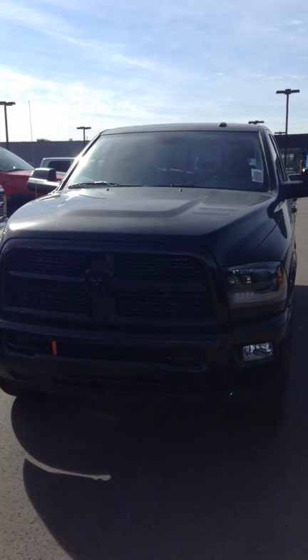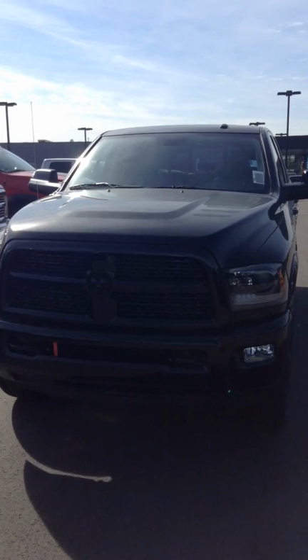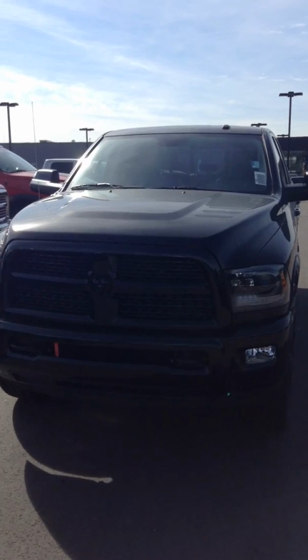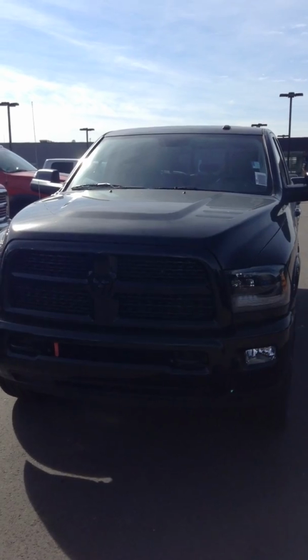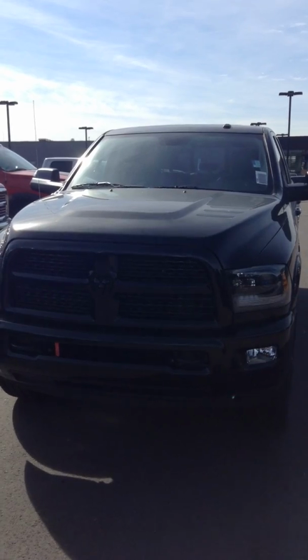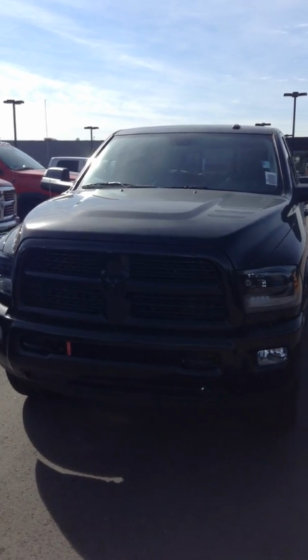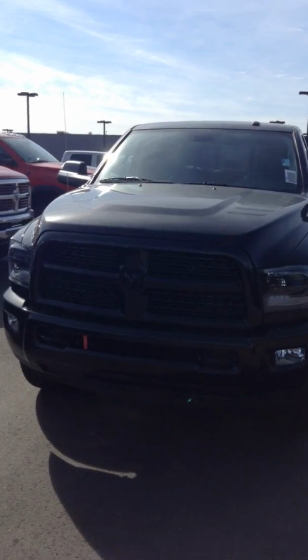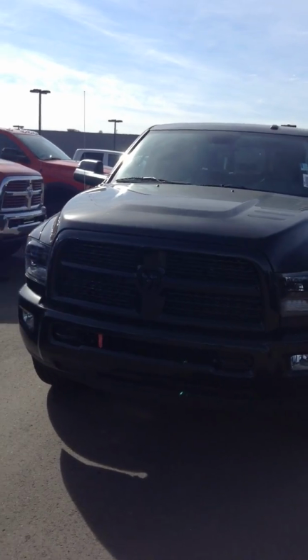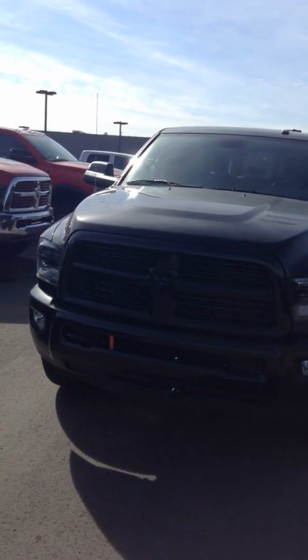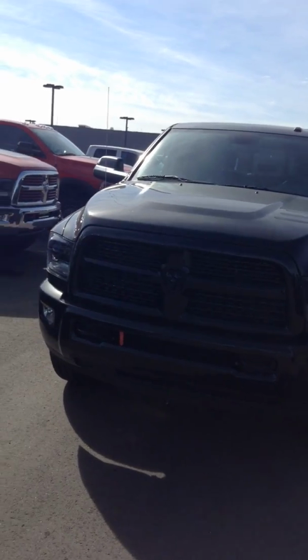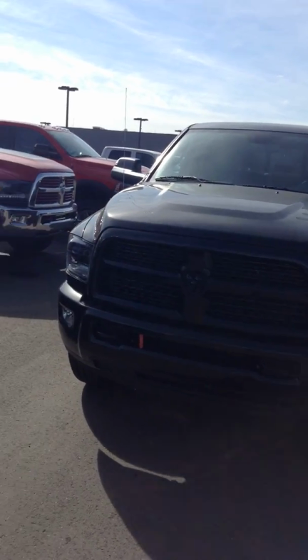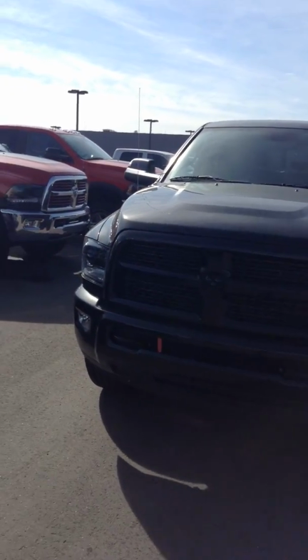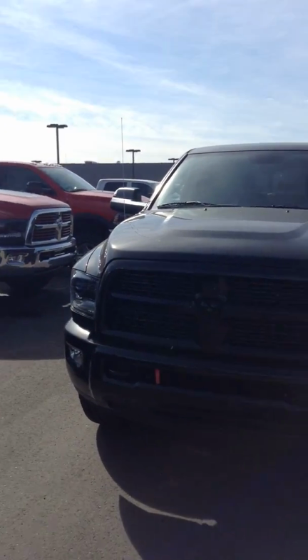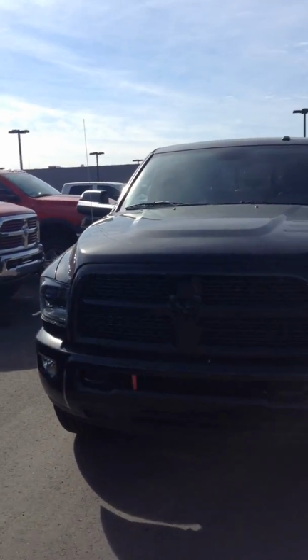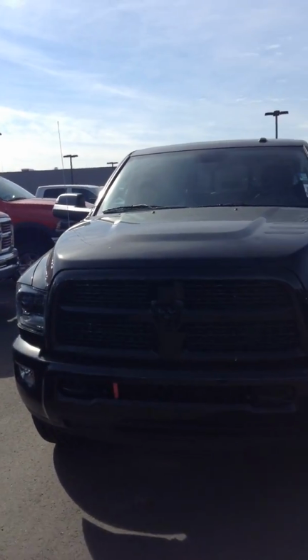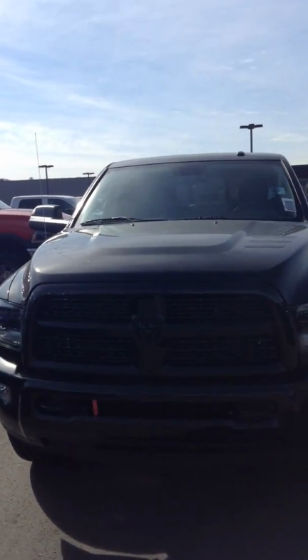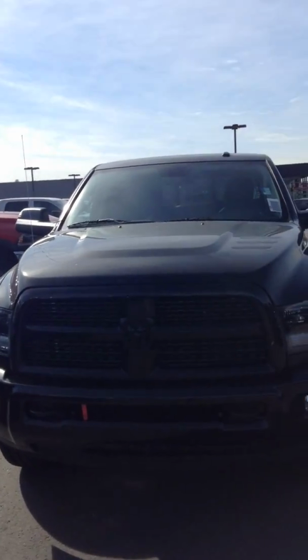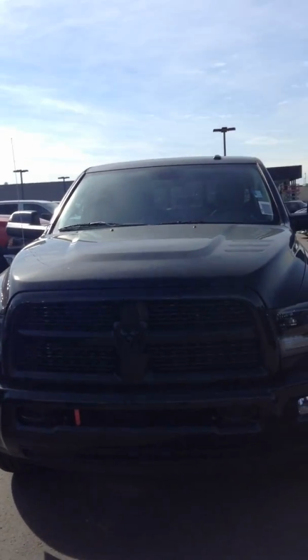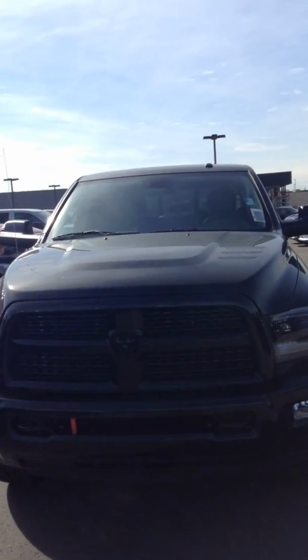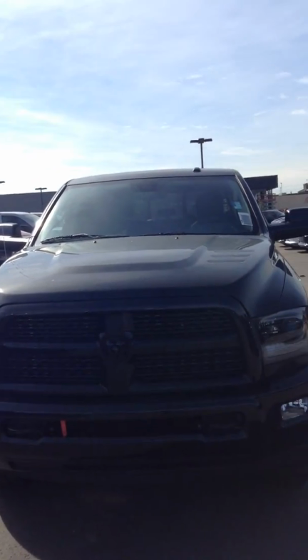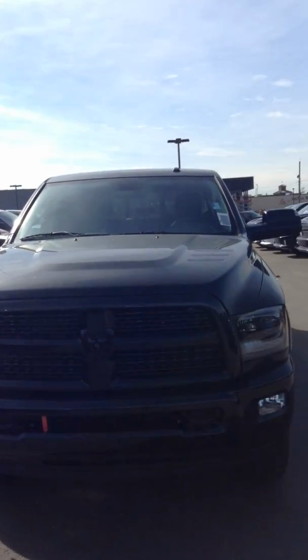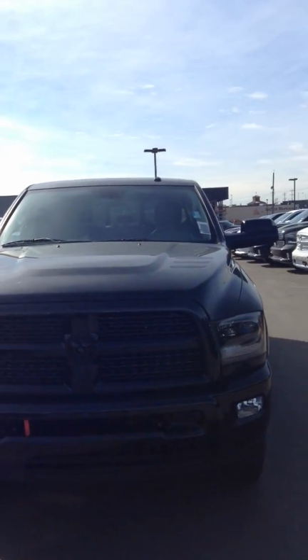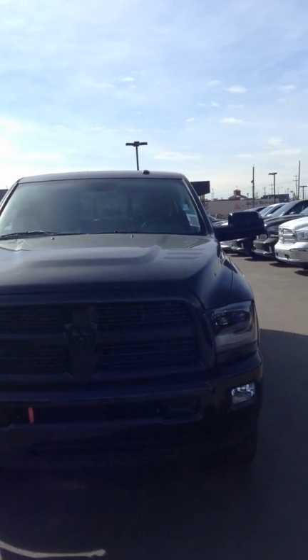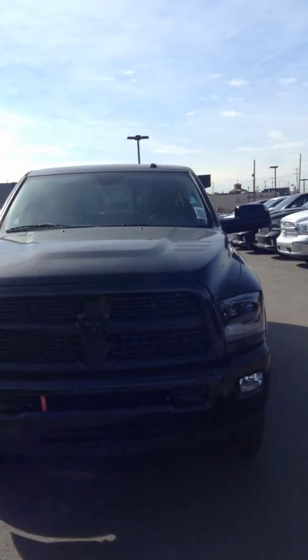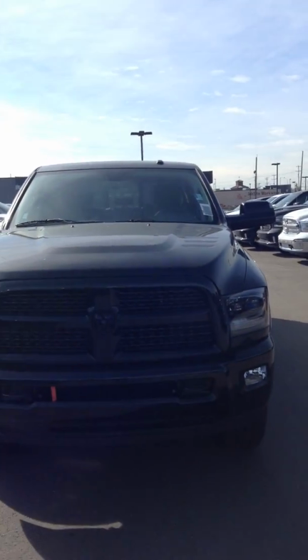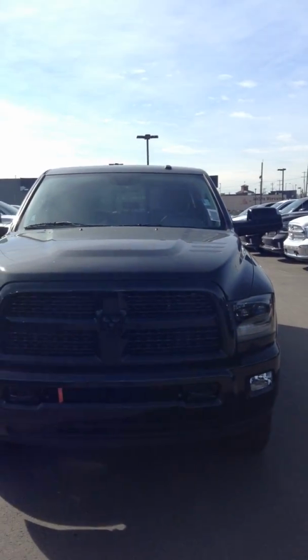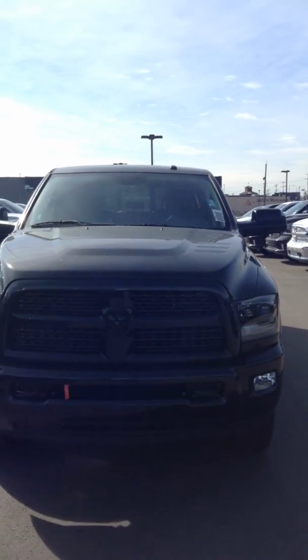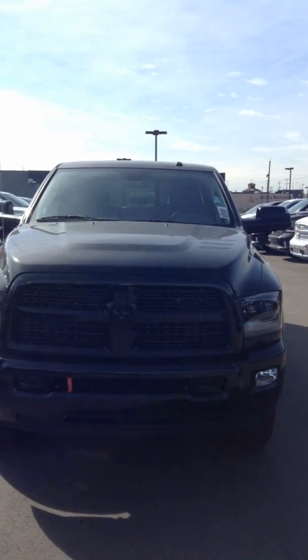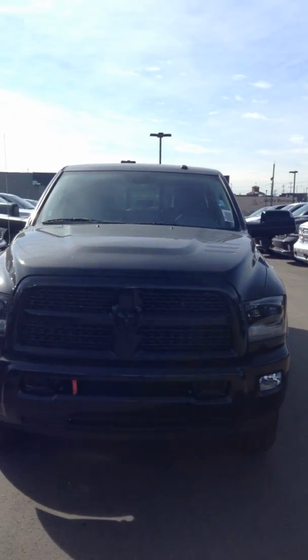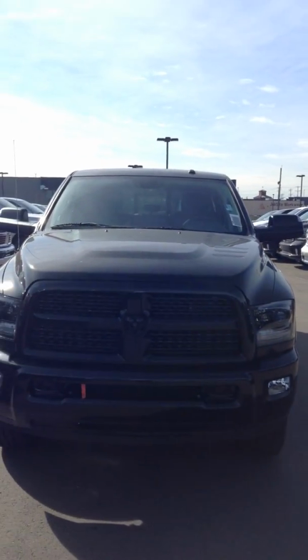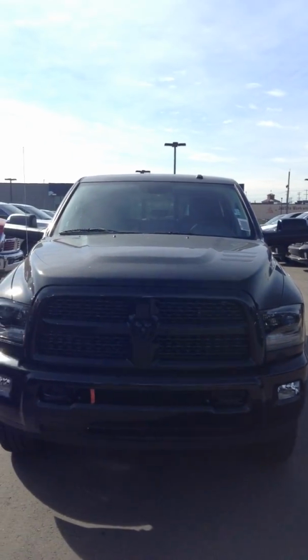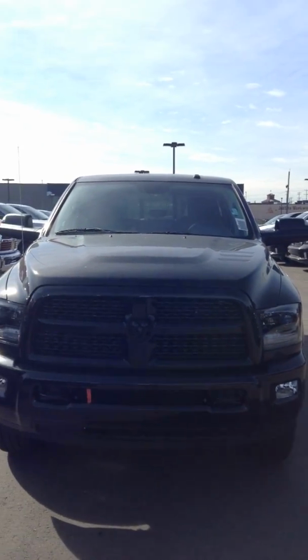Hey Kirk, this is Evan over at Londonderry Dodge. I just want to shoot a quick video on the truck that we're looking at here to give you an idea.